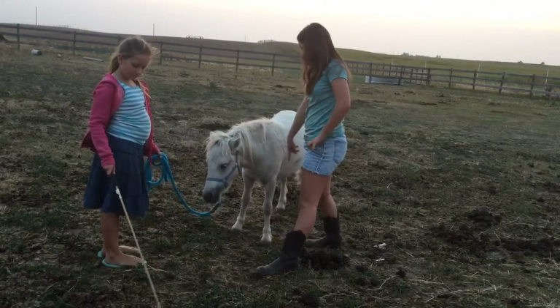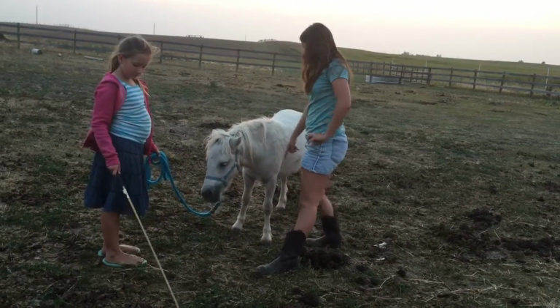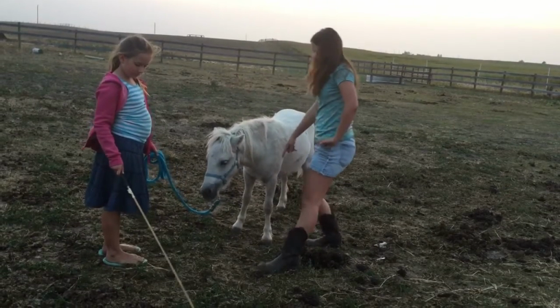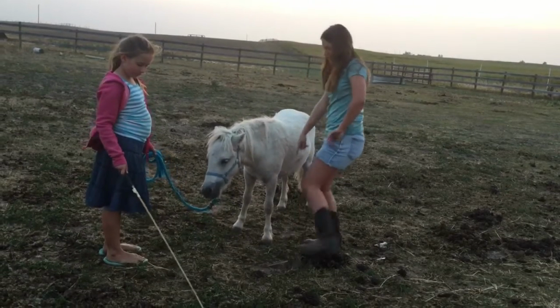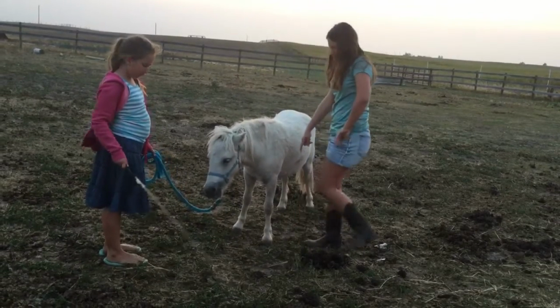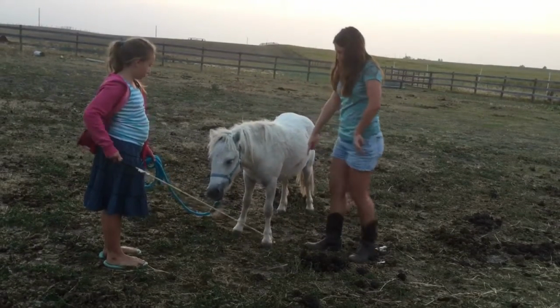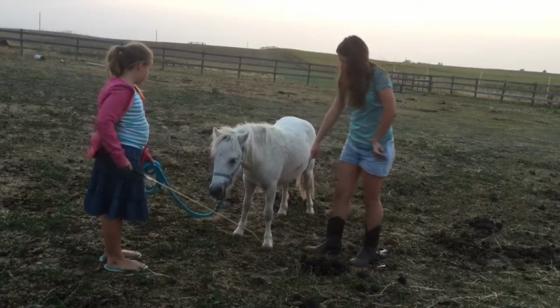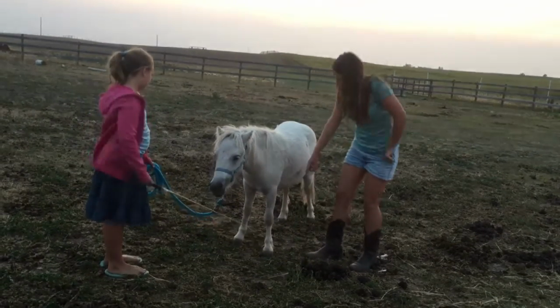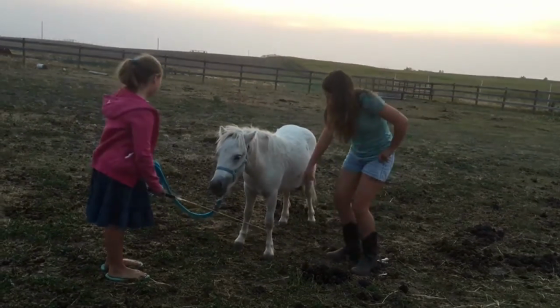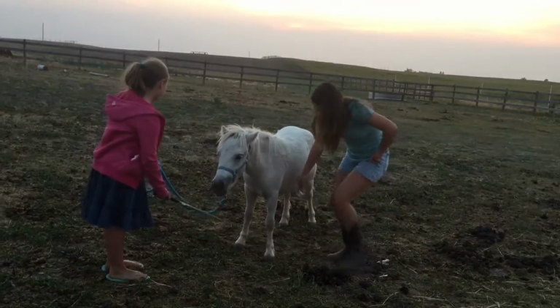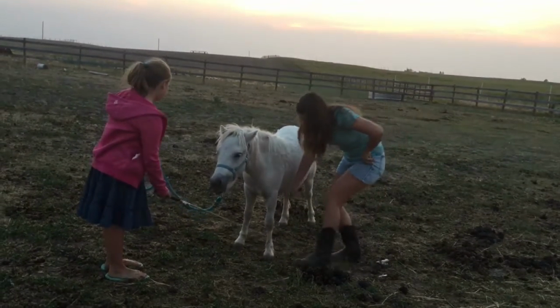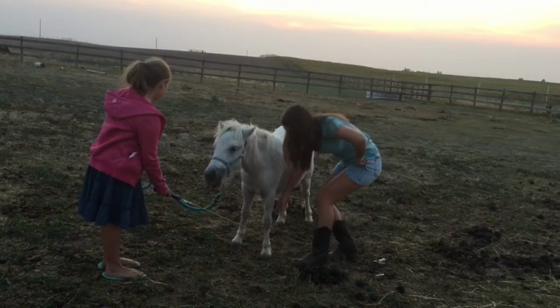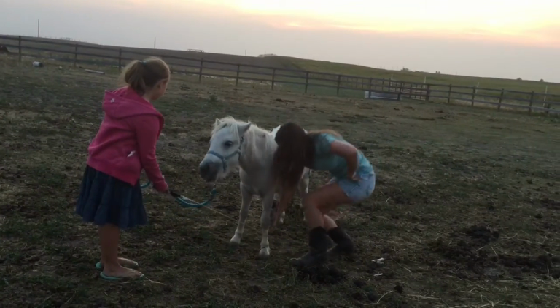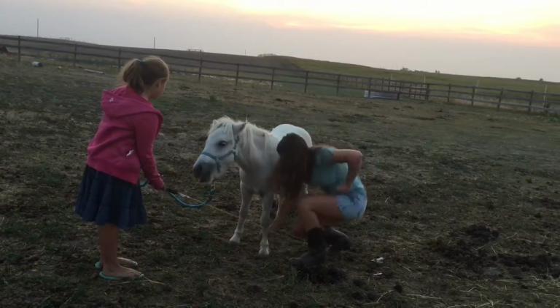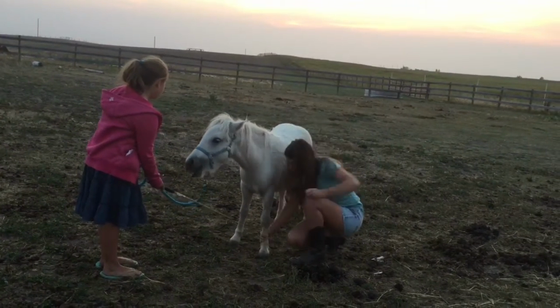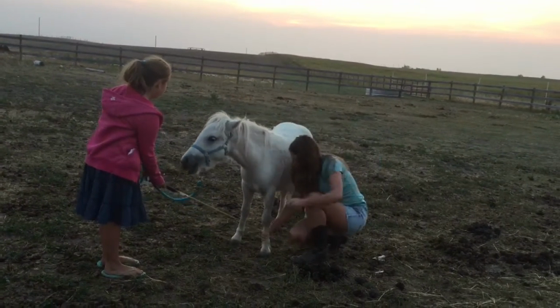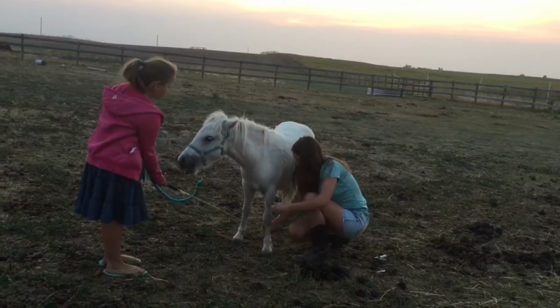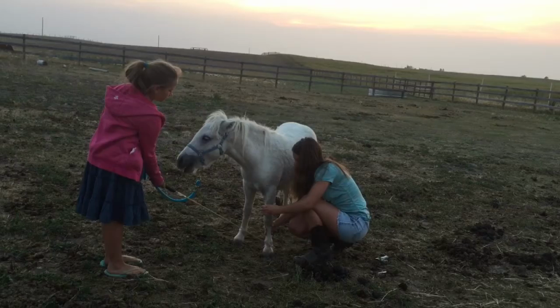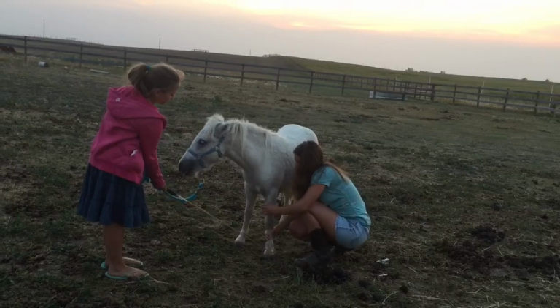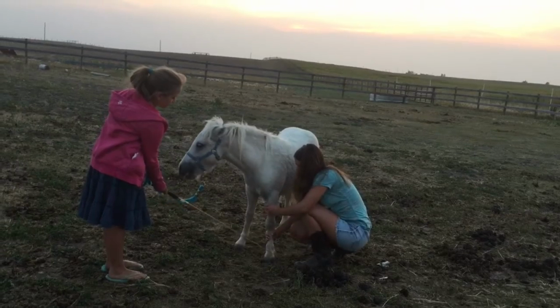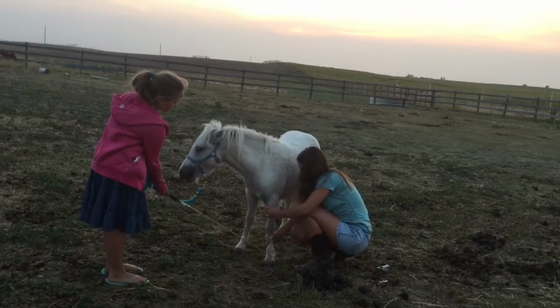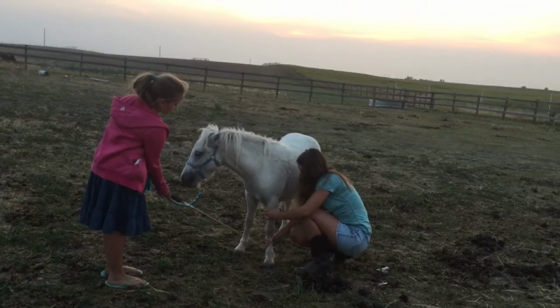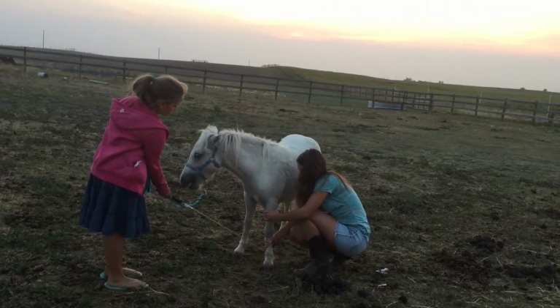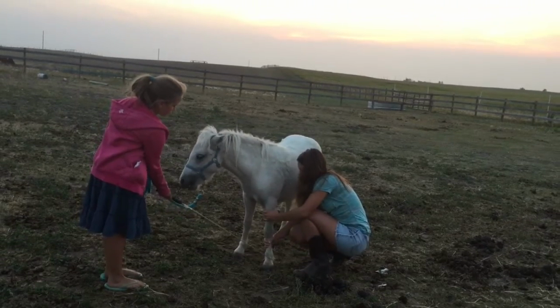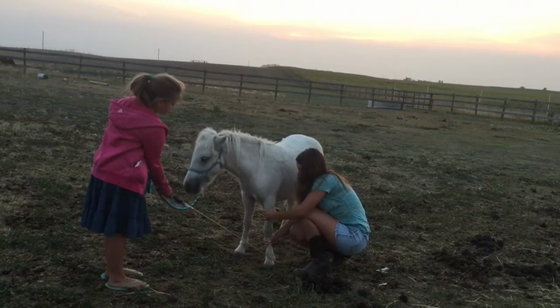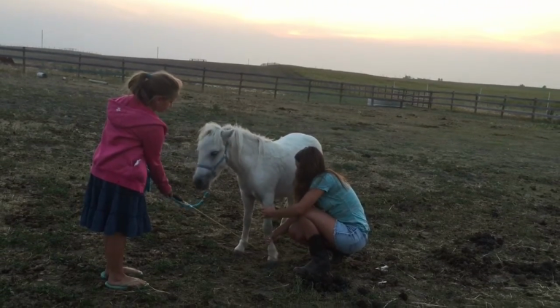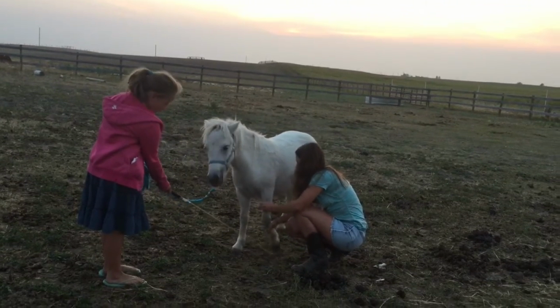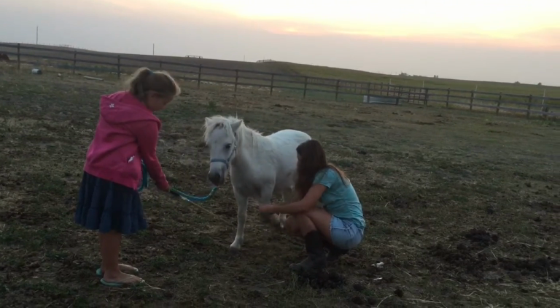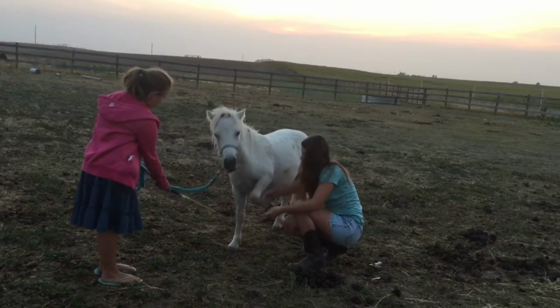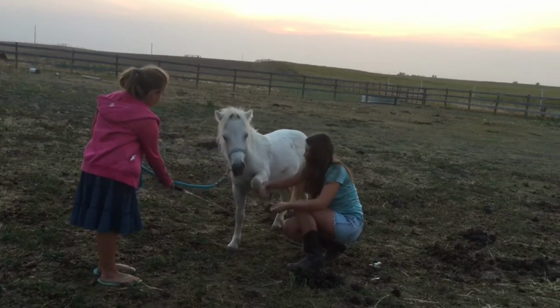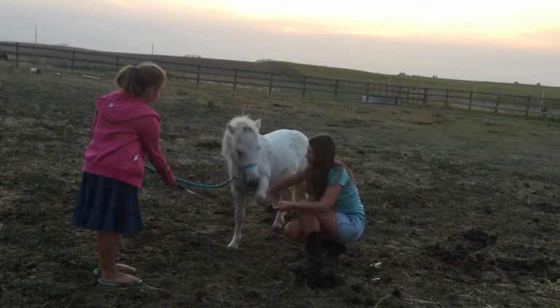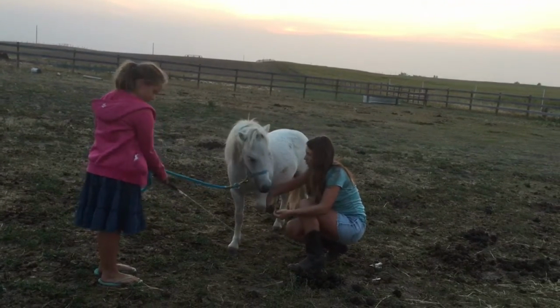I had Raelene do the tapping on Dusty's leg so I could have my hands free to ask him to back up until I could pick up his leg easier.